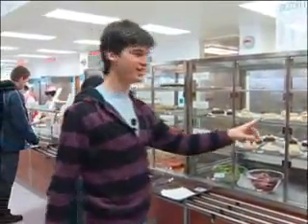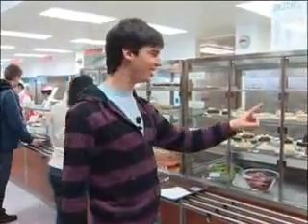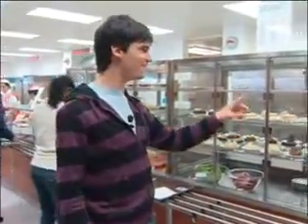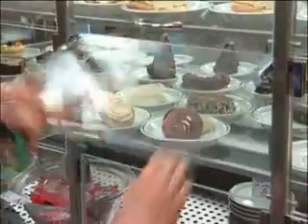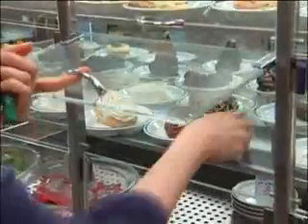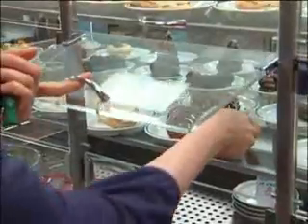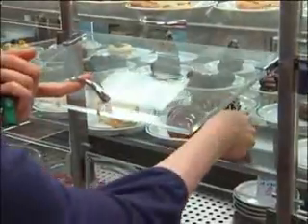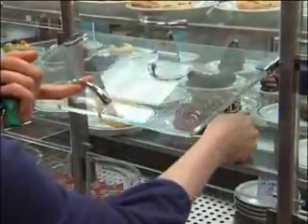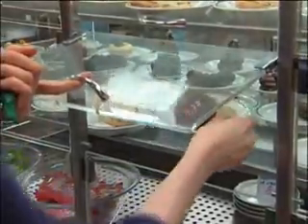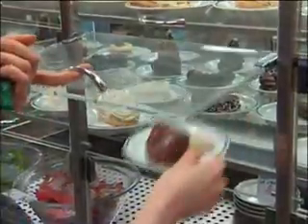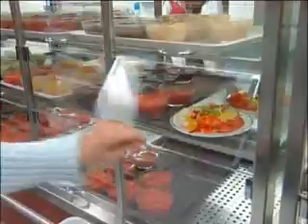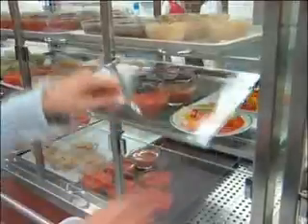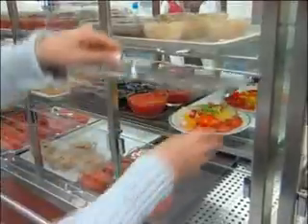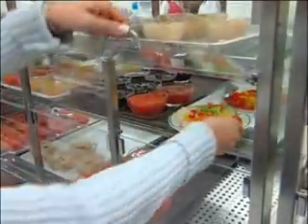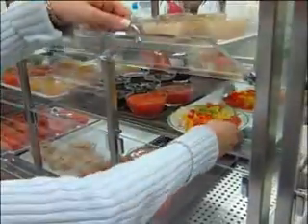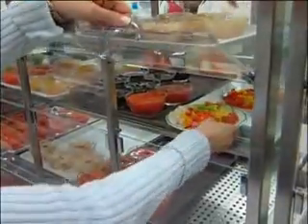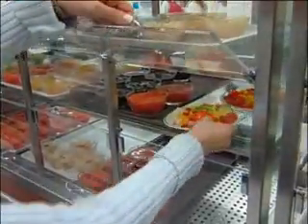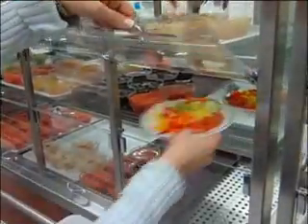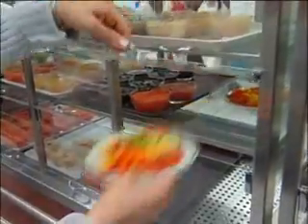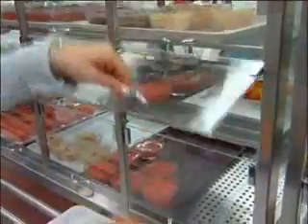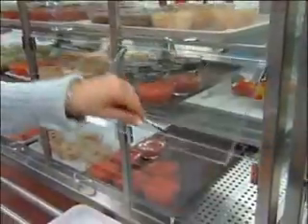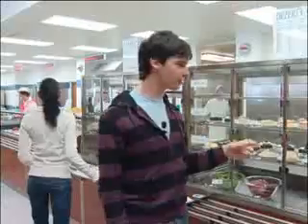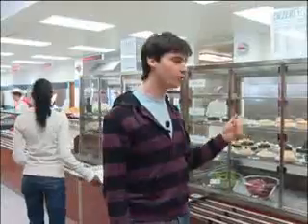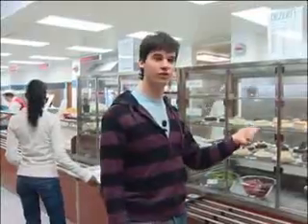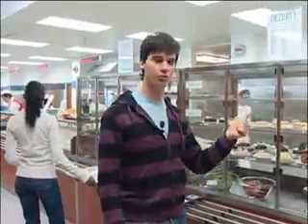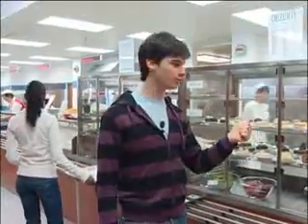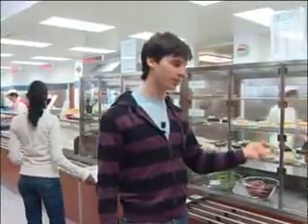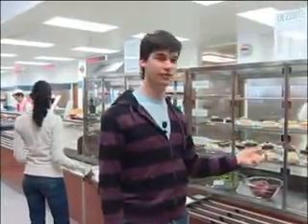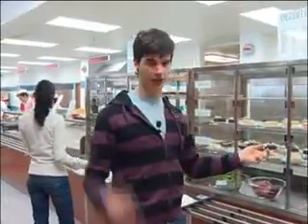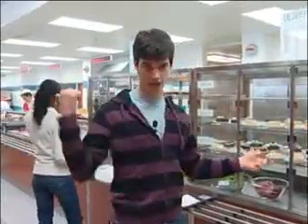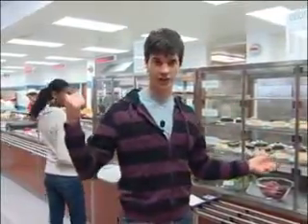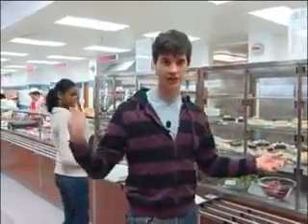This is the sweets and salad section. But this is not included in the meal, so you have to pay for it over there.